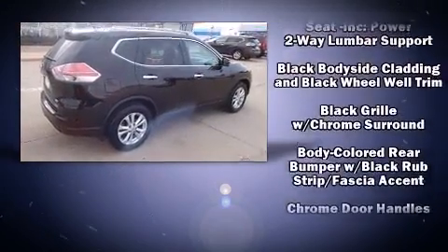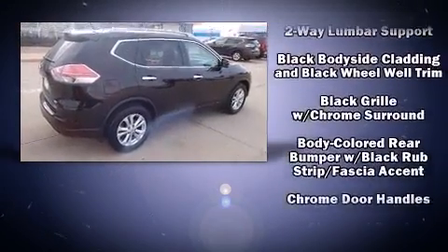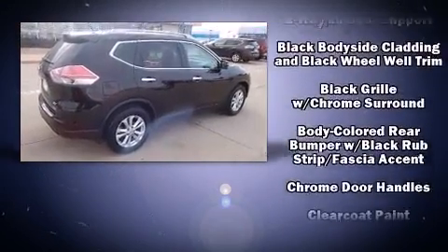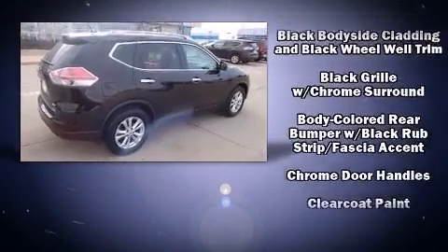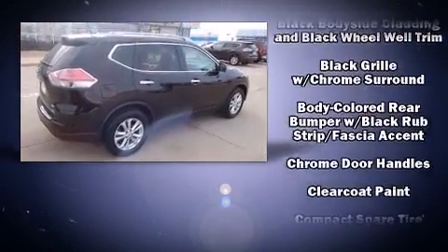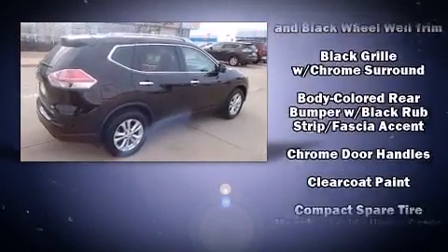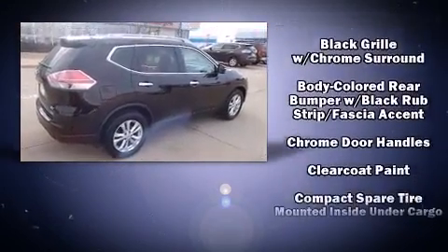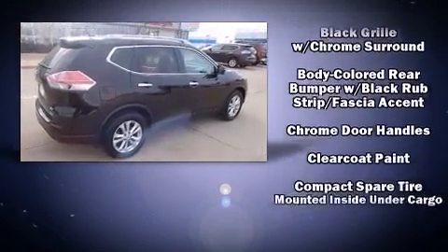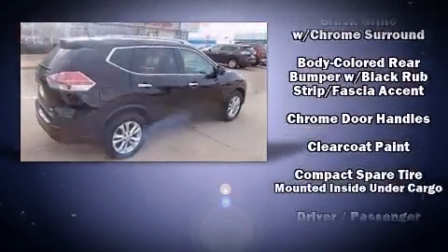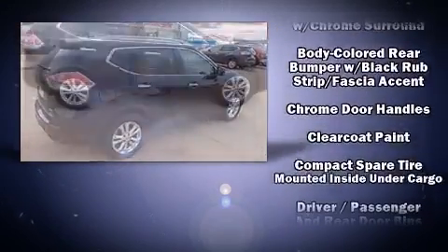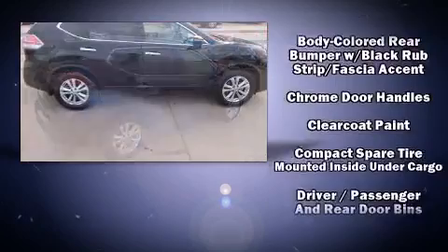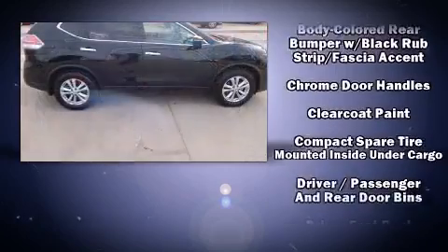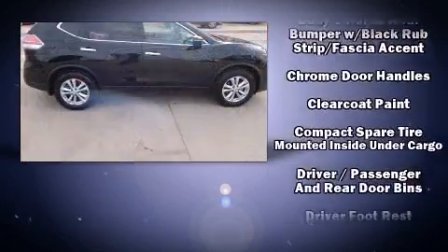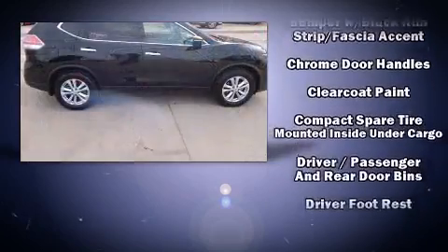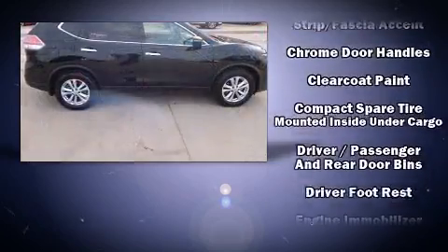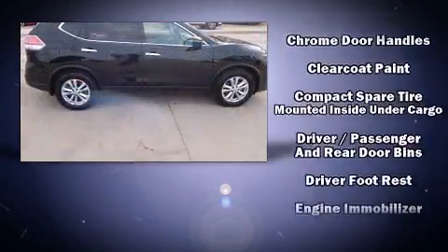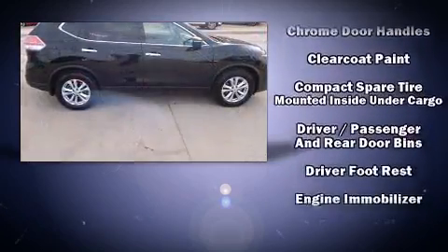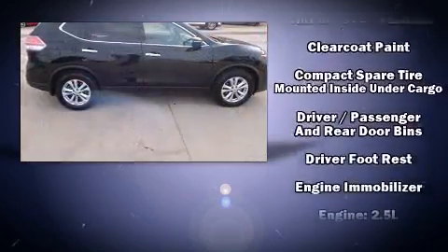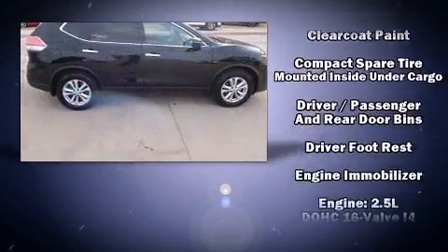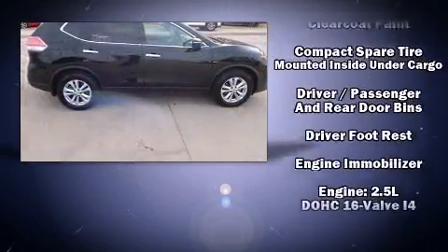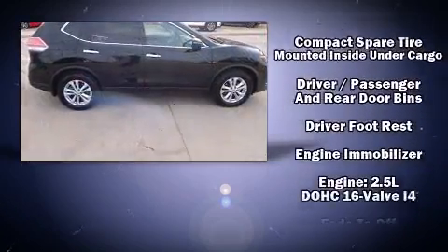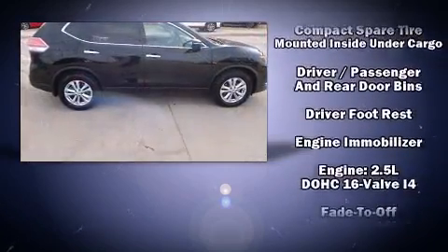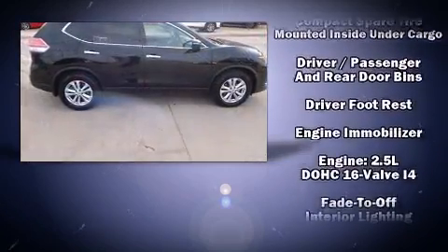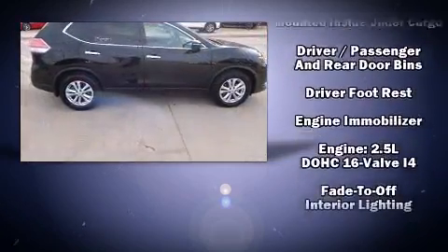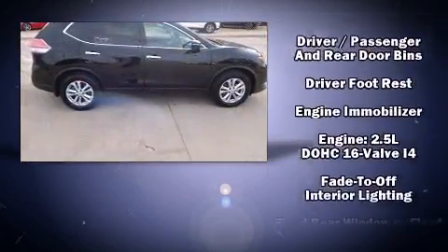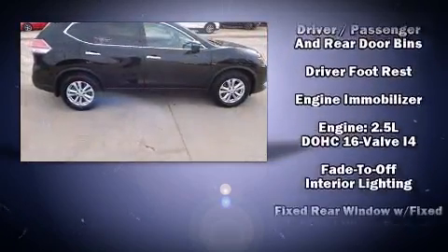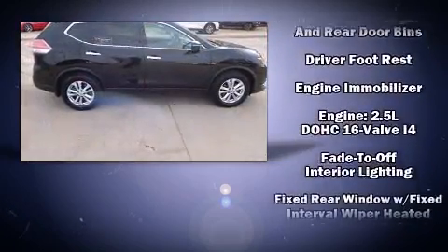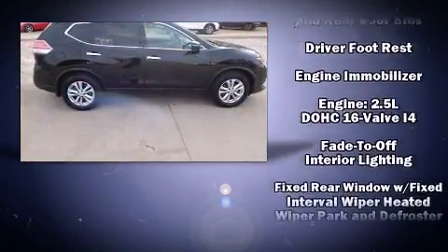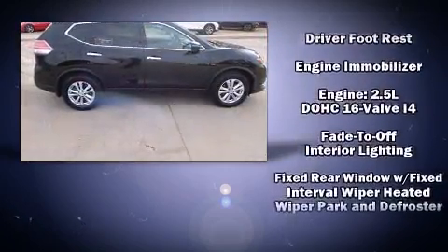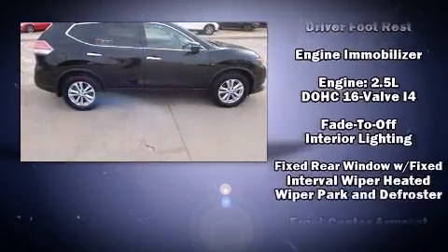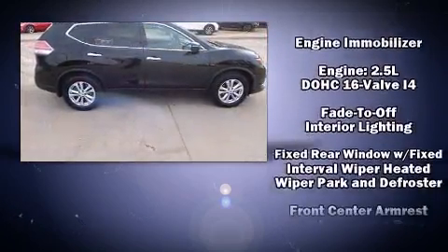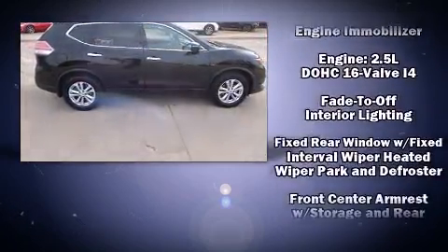Nissan also prioritized safety and security by including head curtain airbags, traction control, brake assist, and four-wheel disc brakes with ABS.